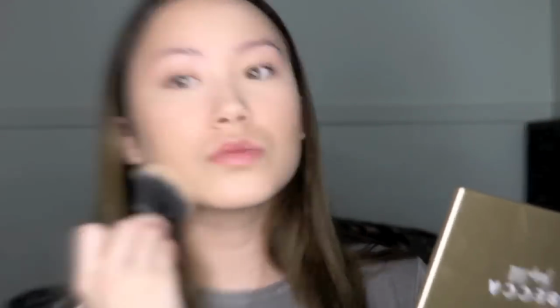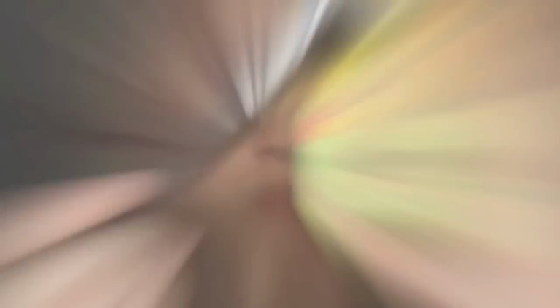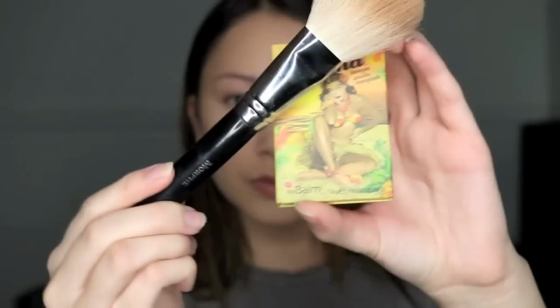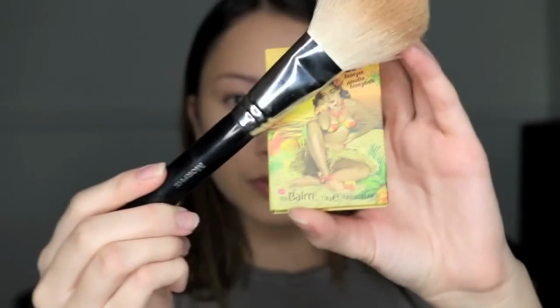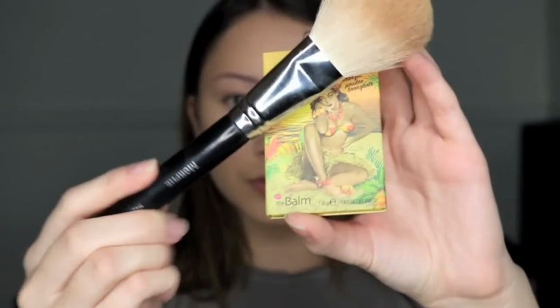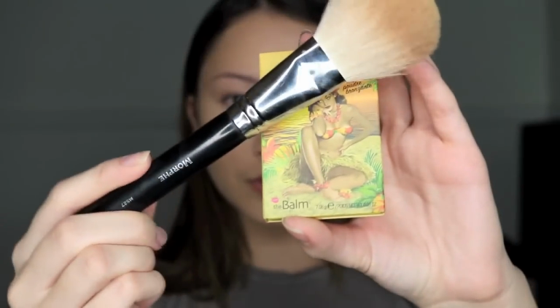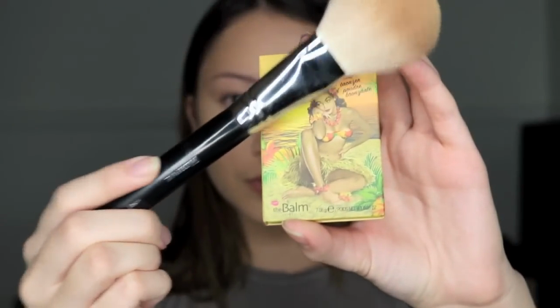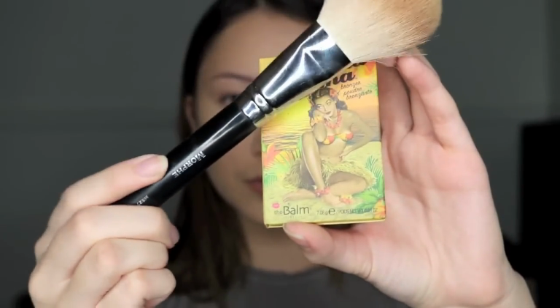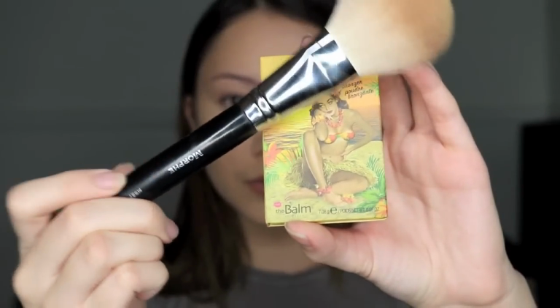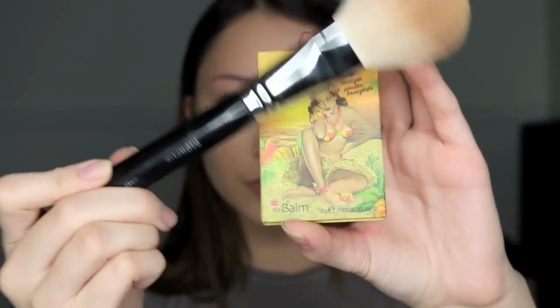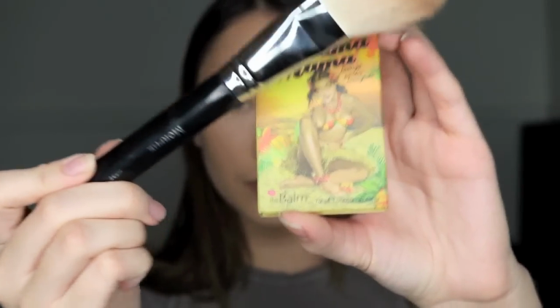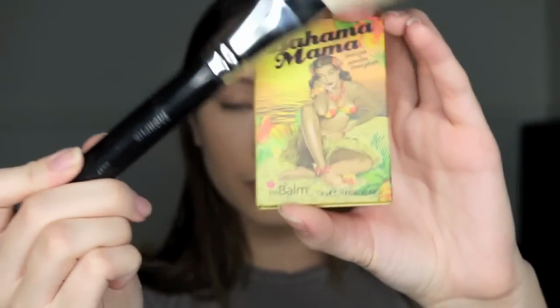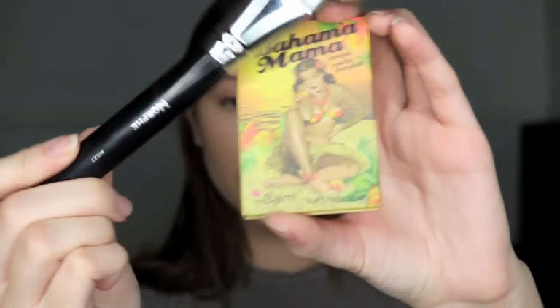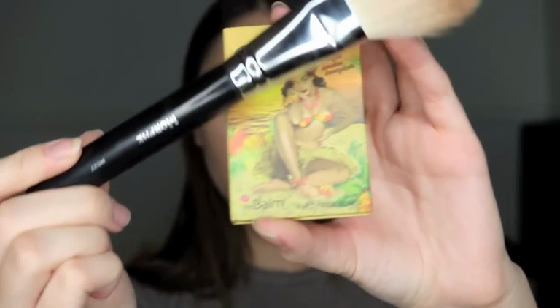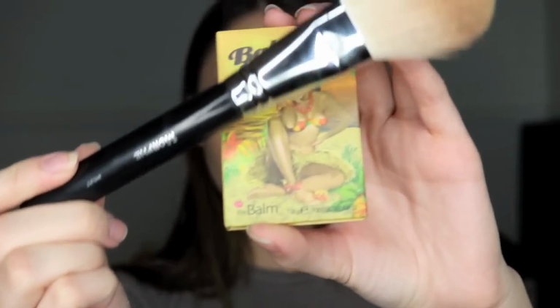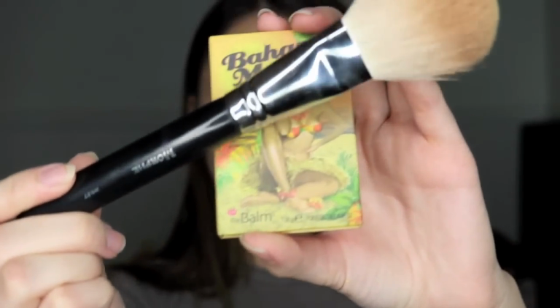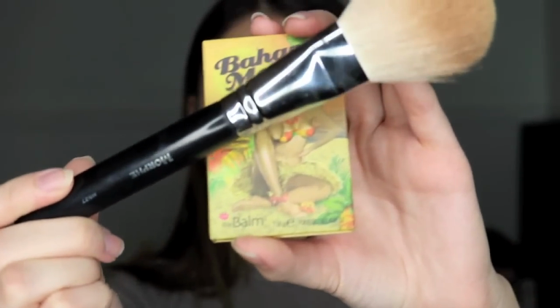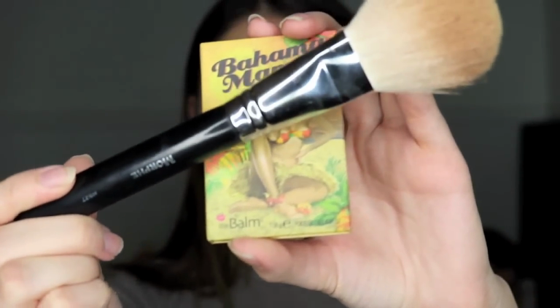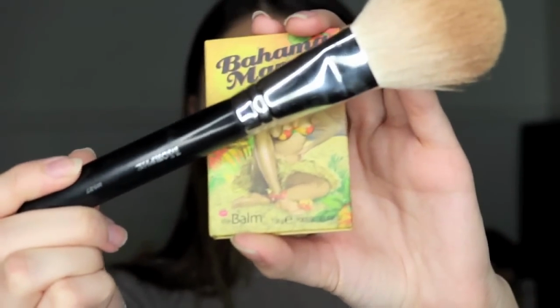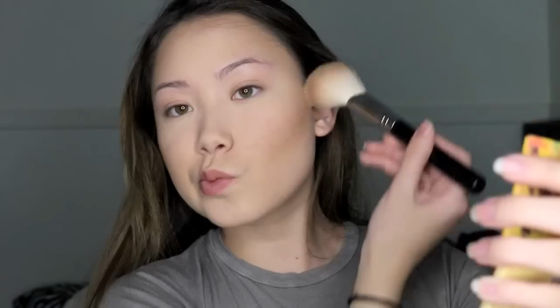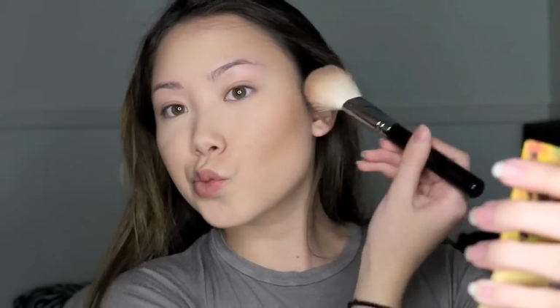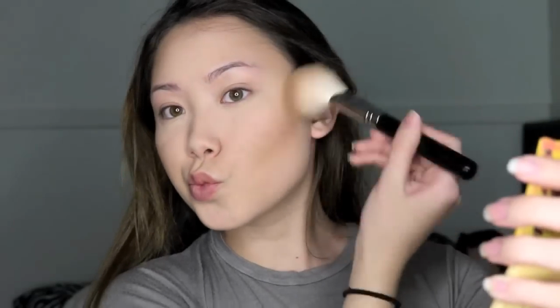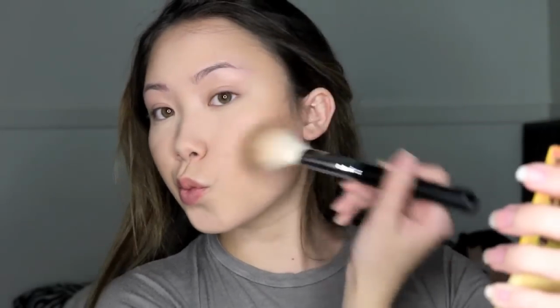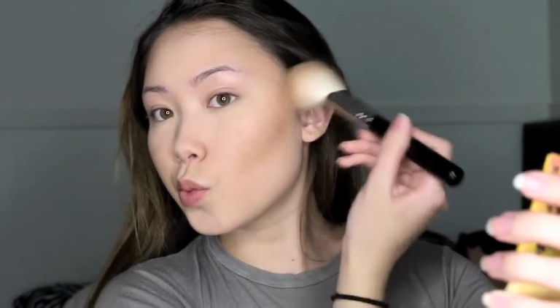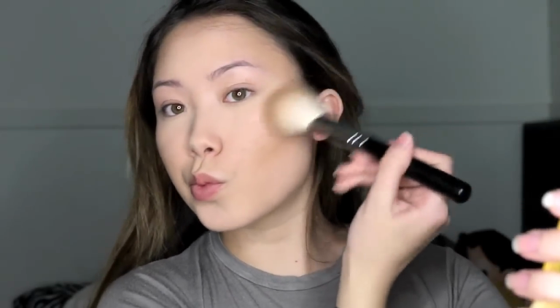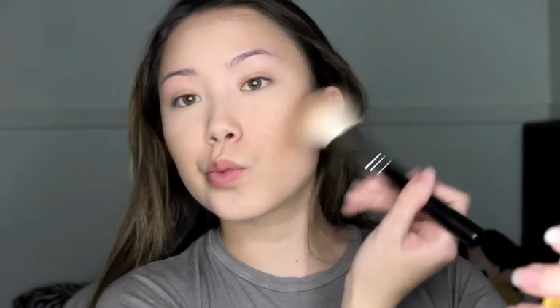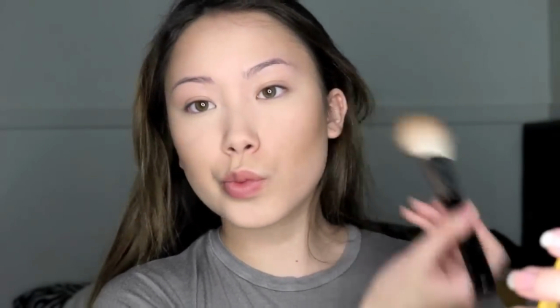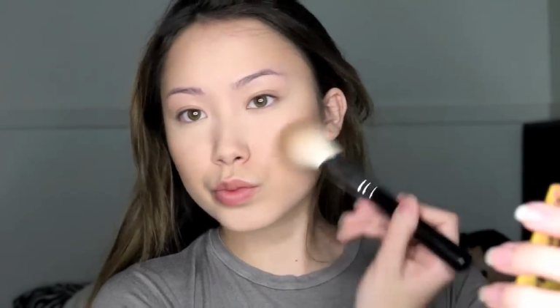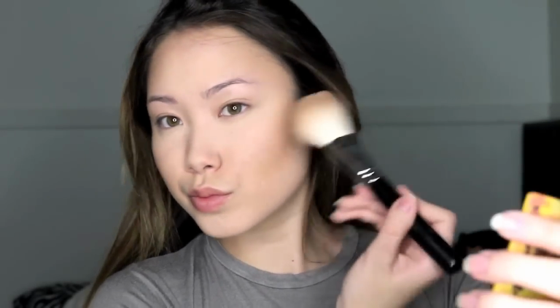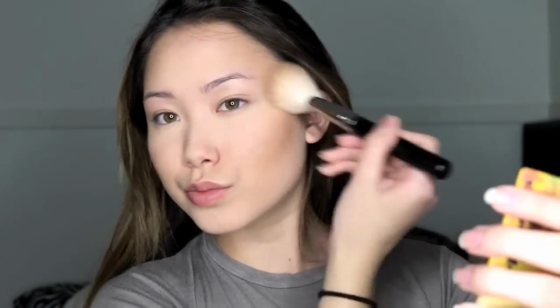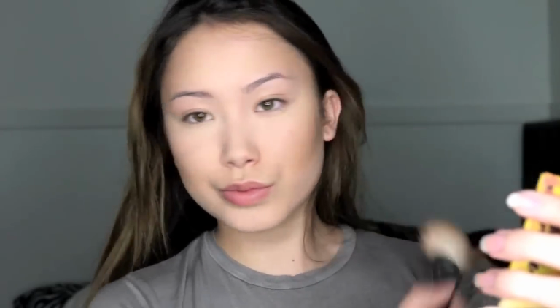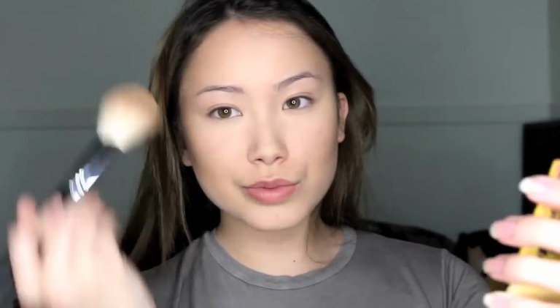Then with my Morphe M527 brush and my Bahama Mama bronzer by The Balm Cosmetics, I'm just going to bronze up my face.